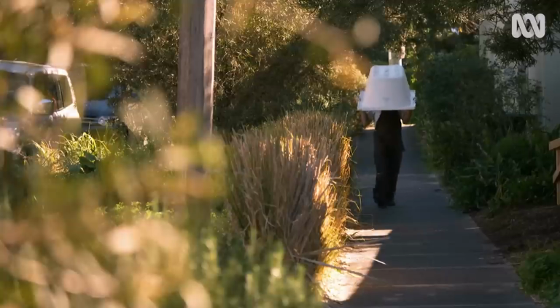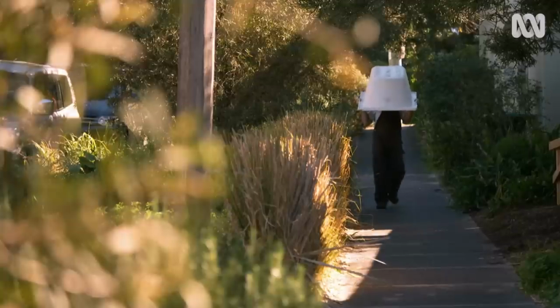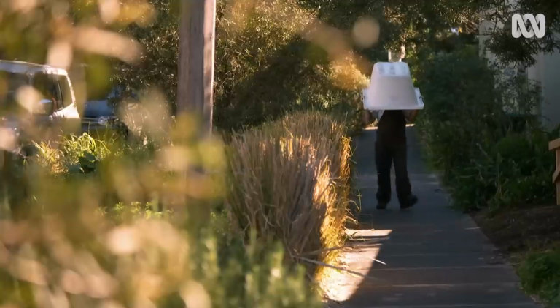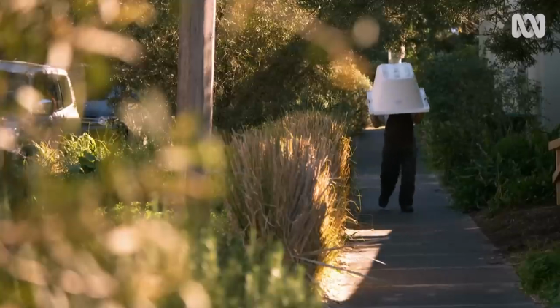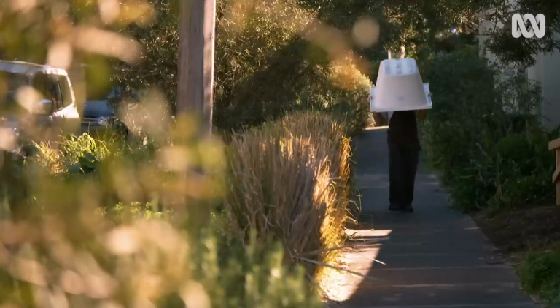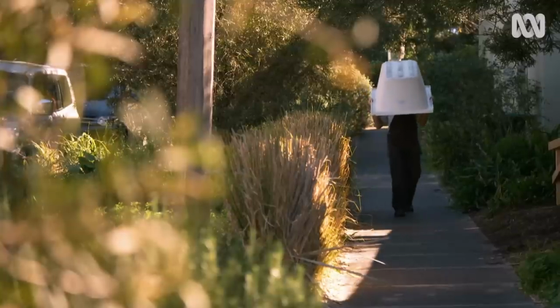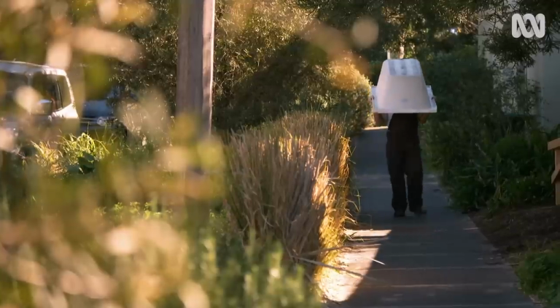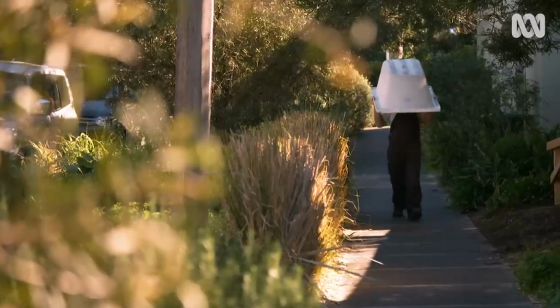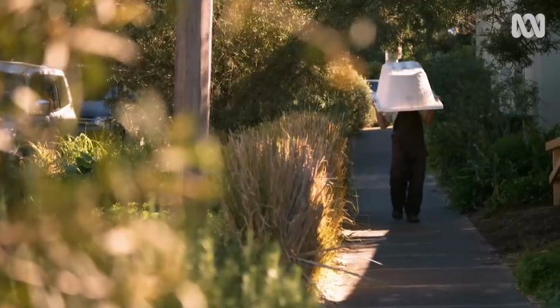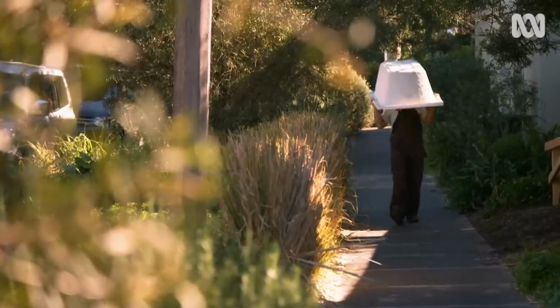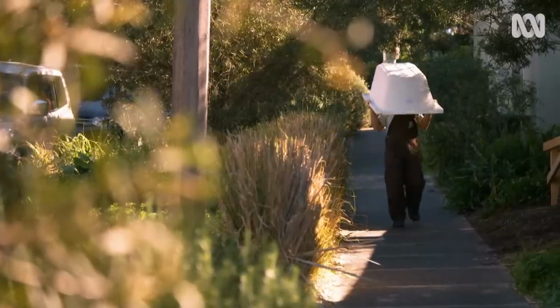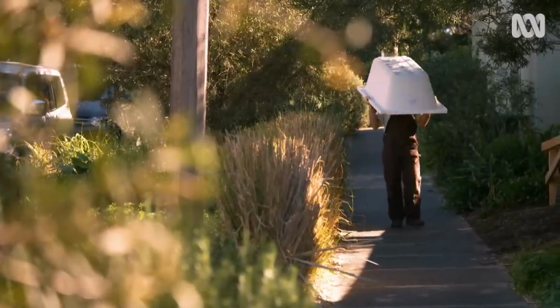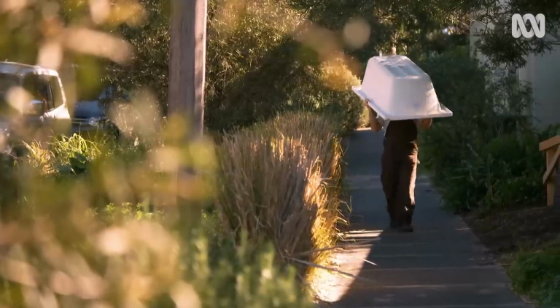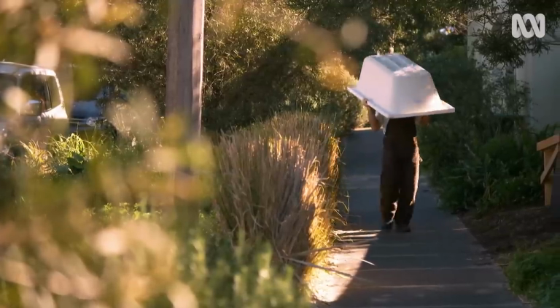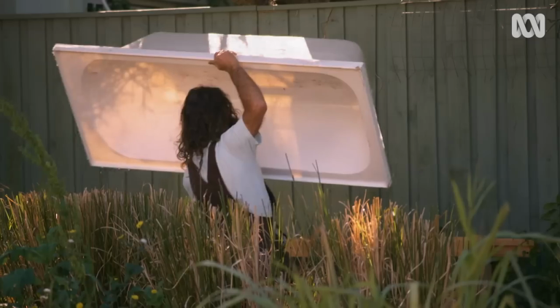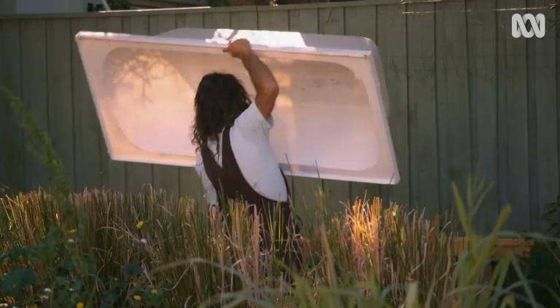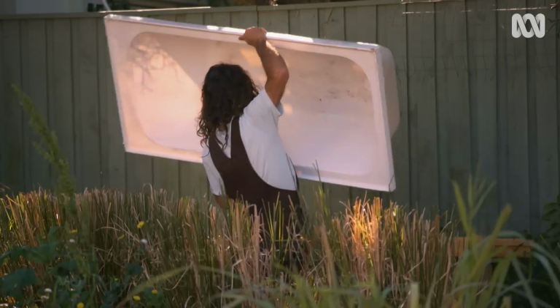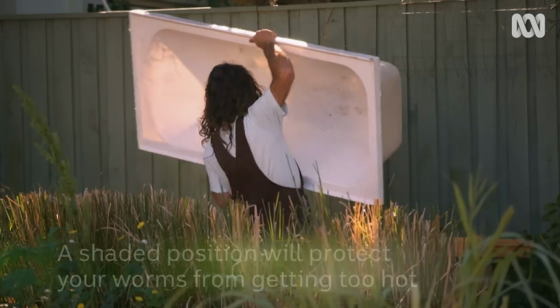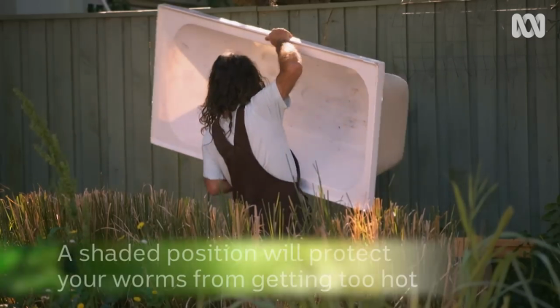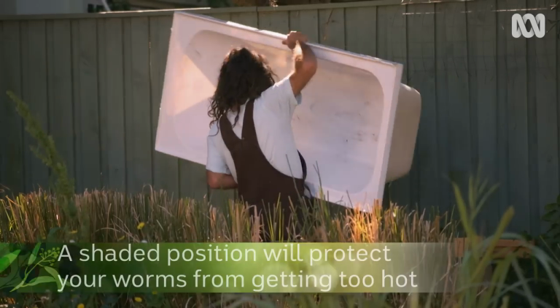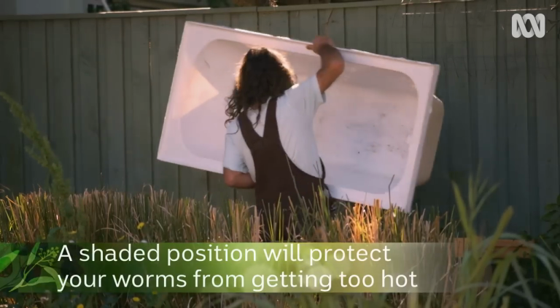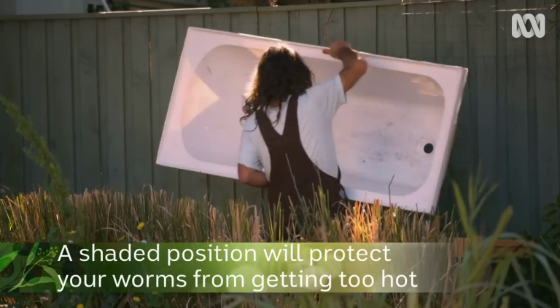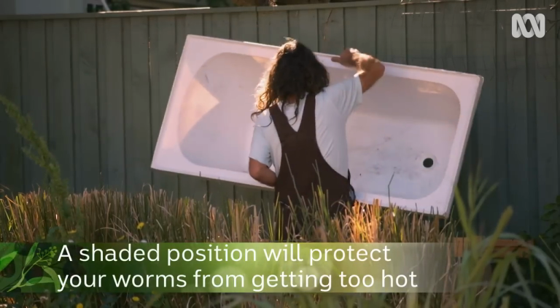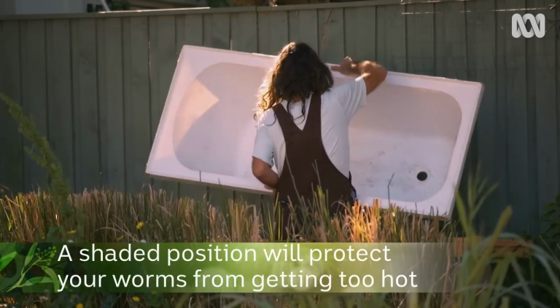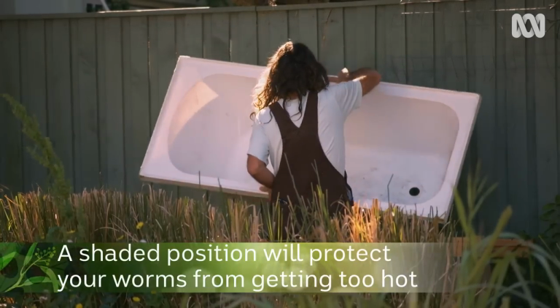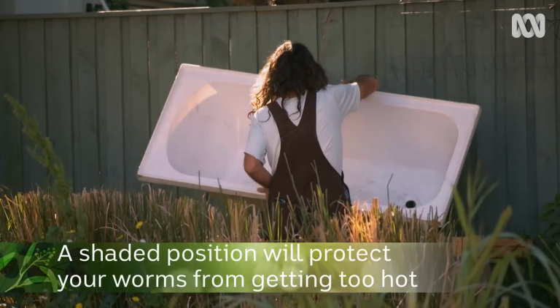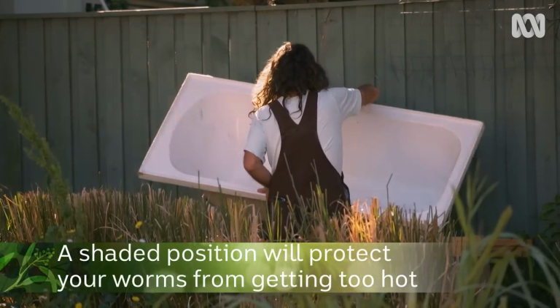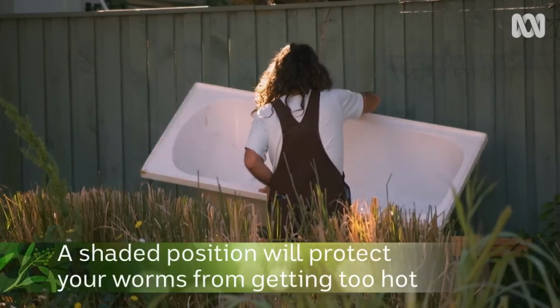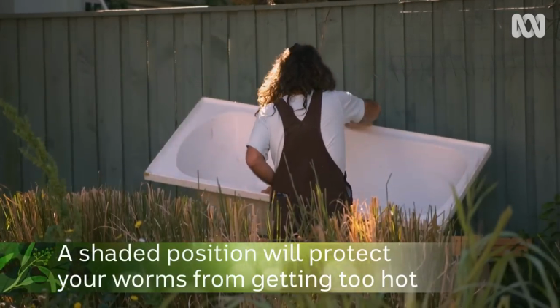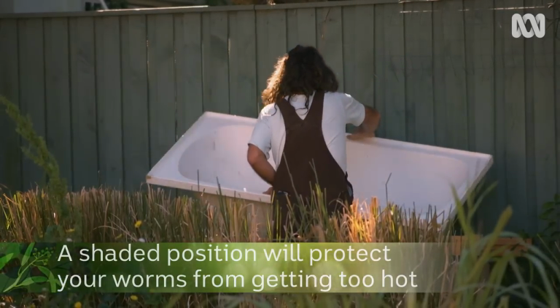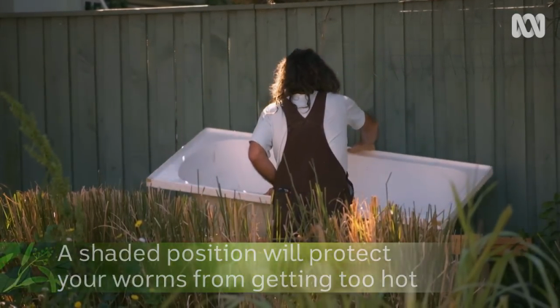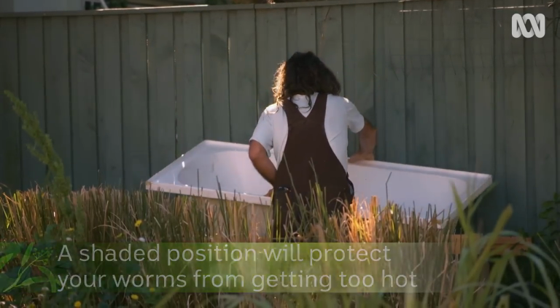This sheltered spot on my south-facing wall is a perfect location. It's shaded and it won't get too hot.